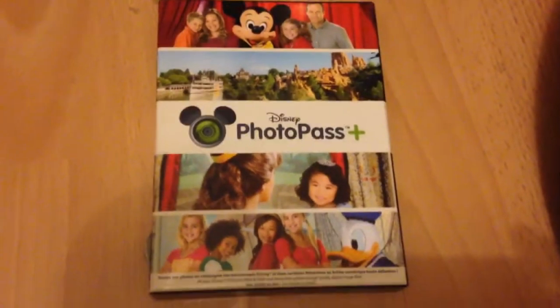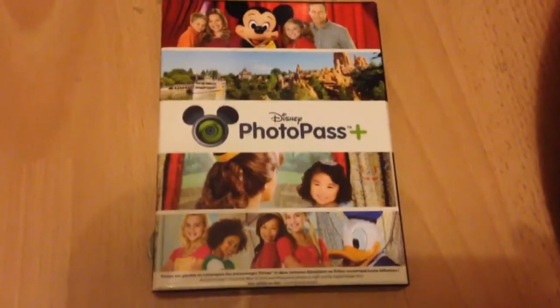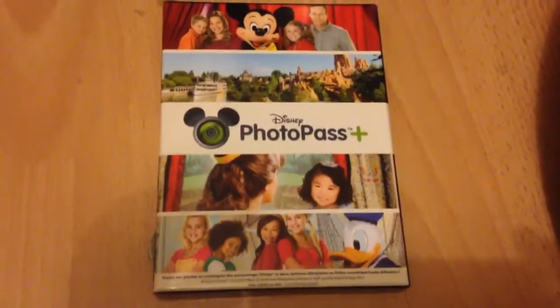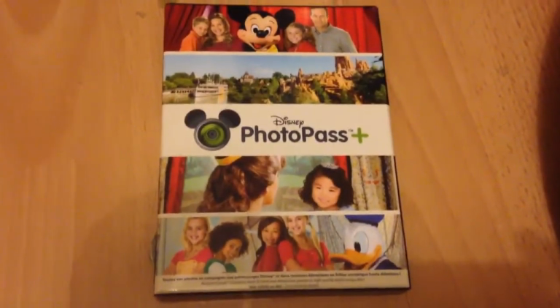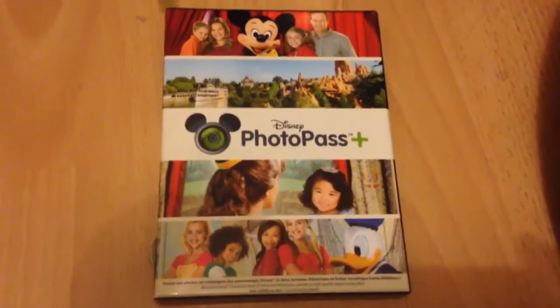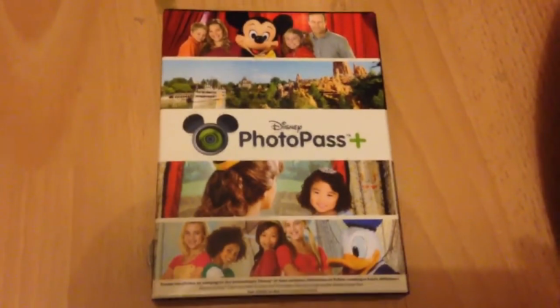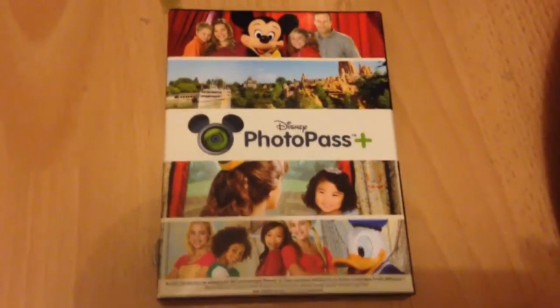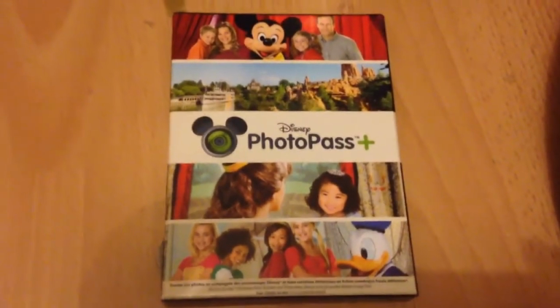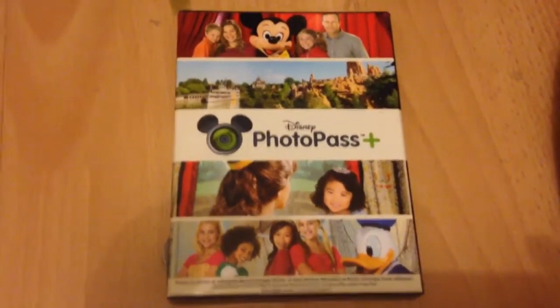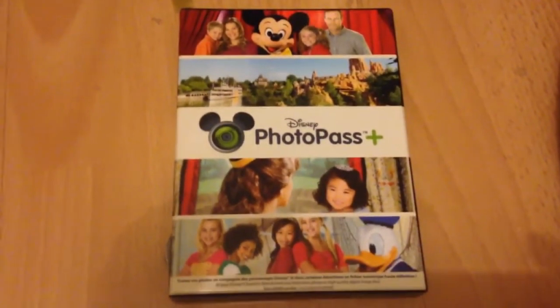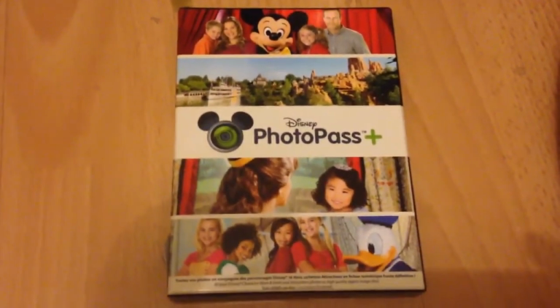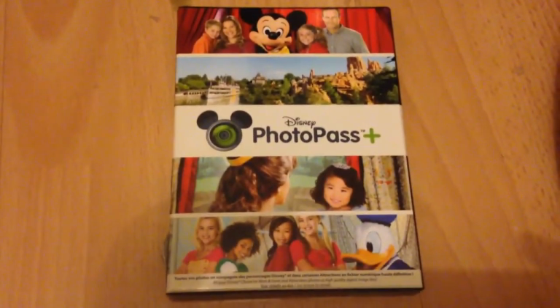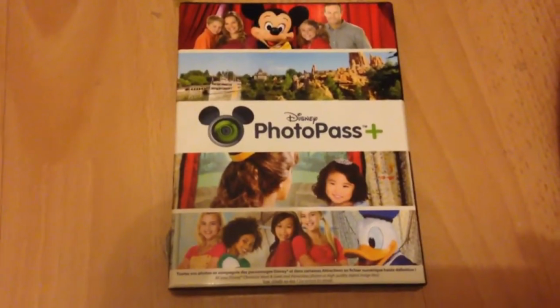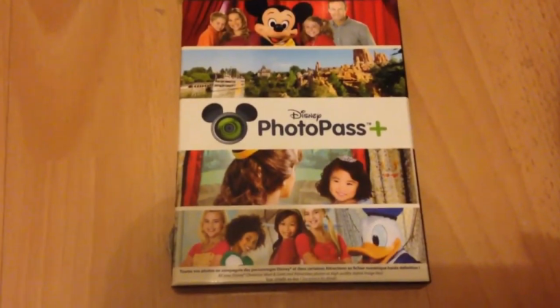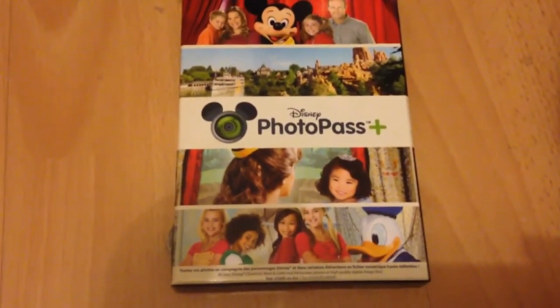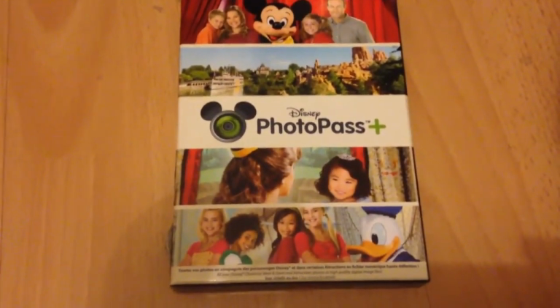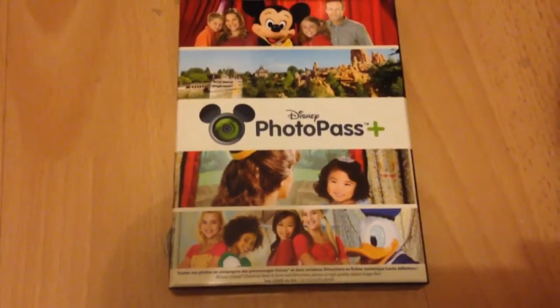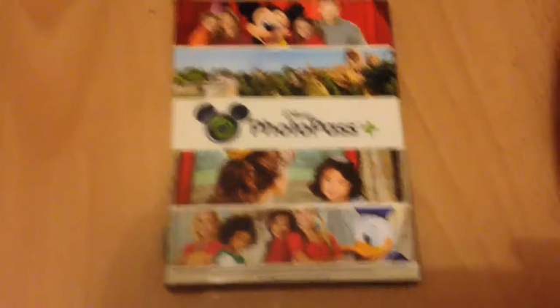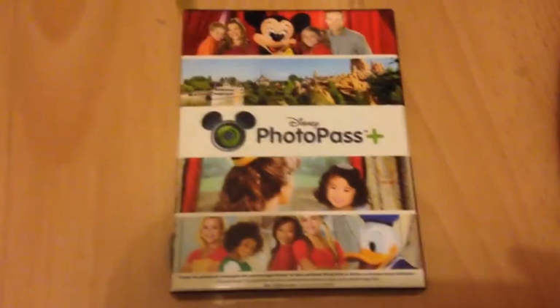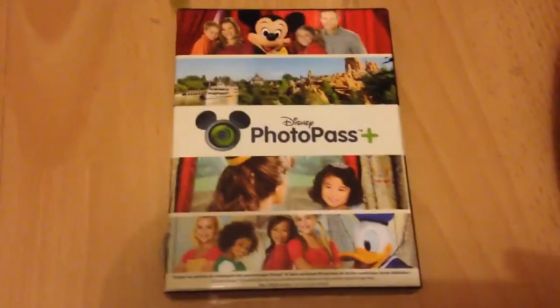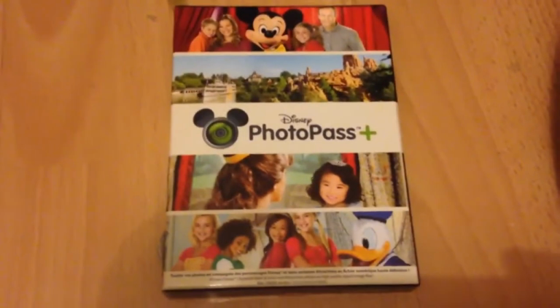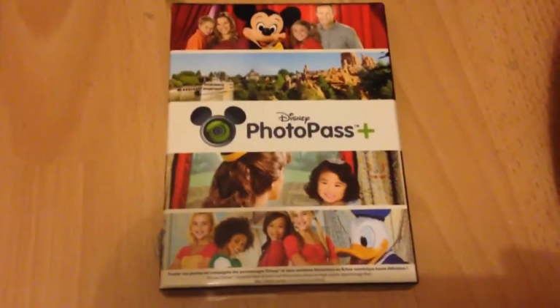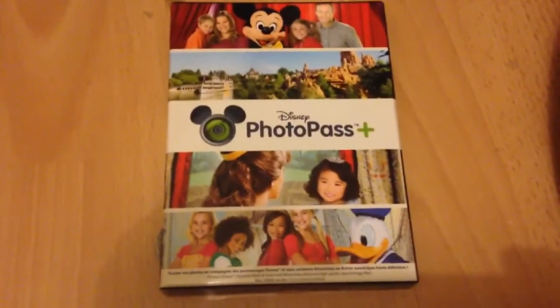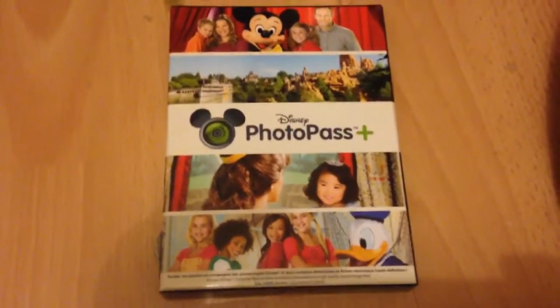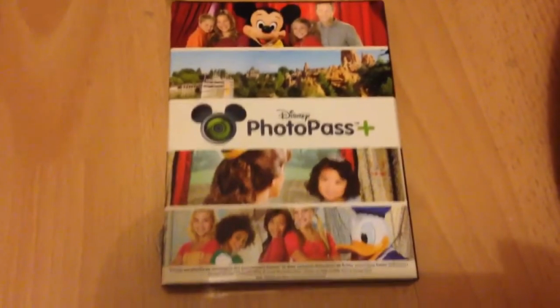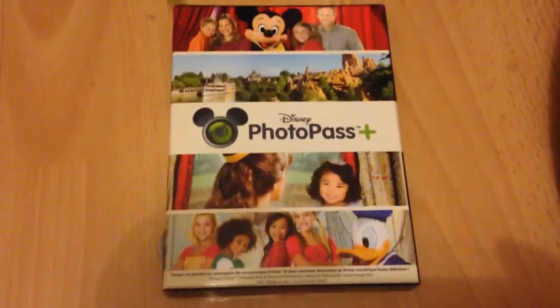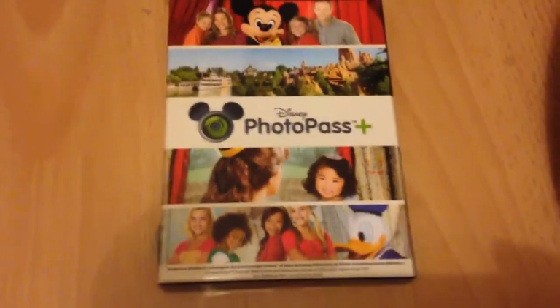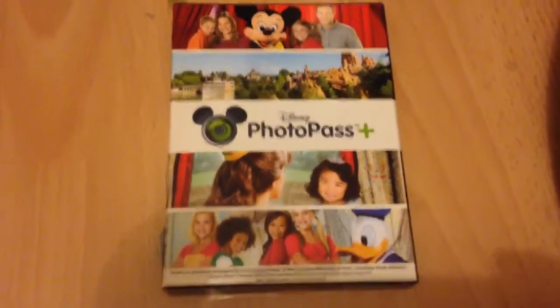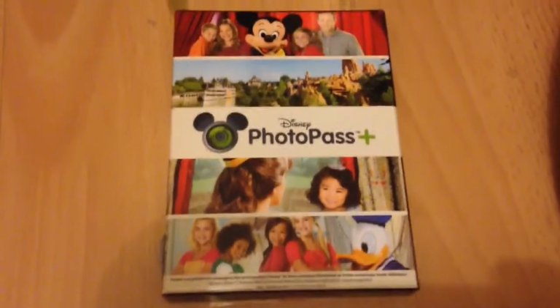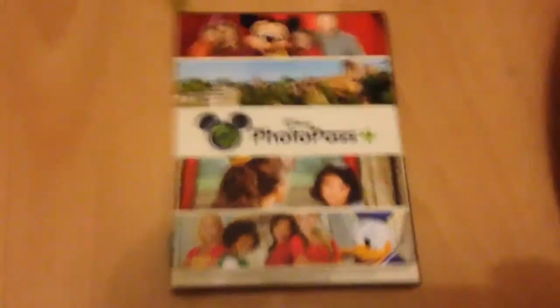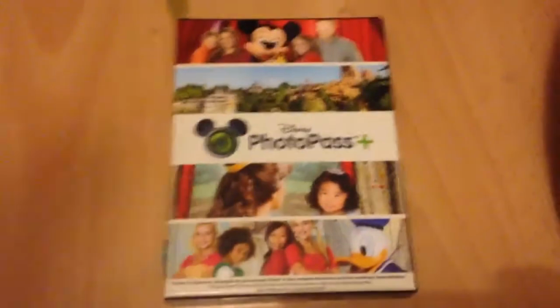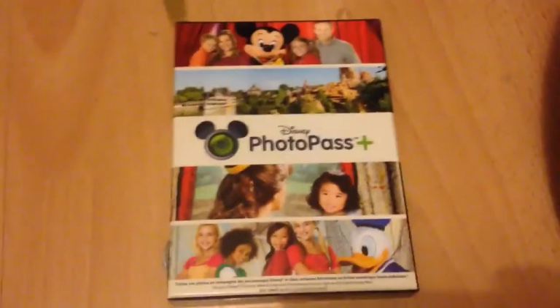We just got back from Disneyland Paris yesterday, so I thought I'd do a quick haul video for you of the things that we purchased.